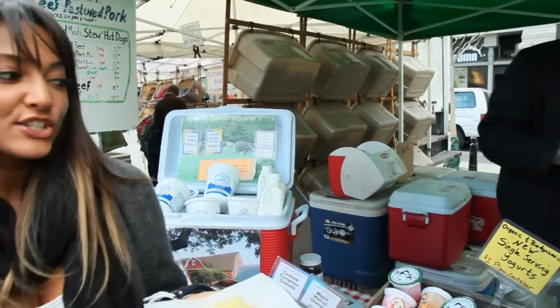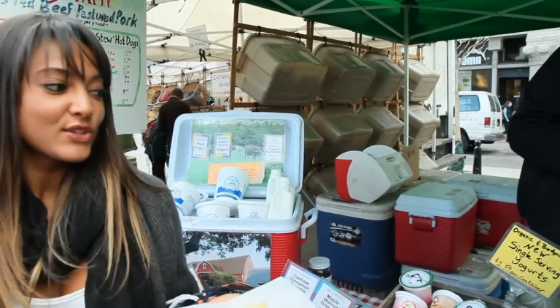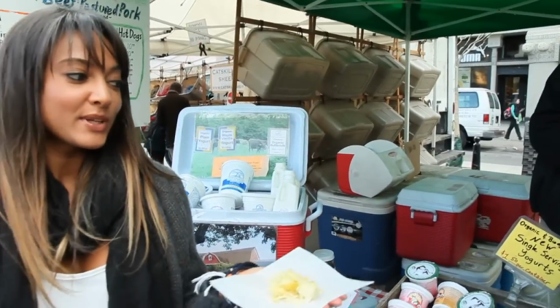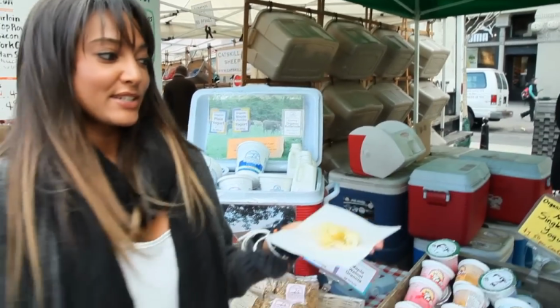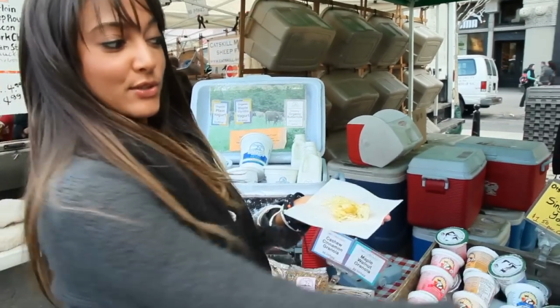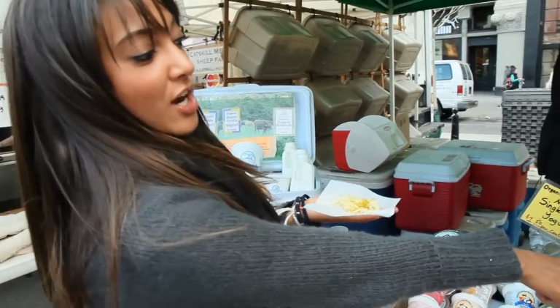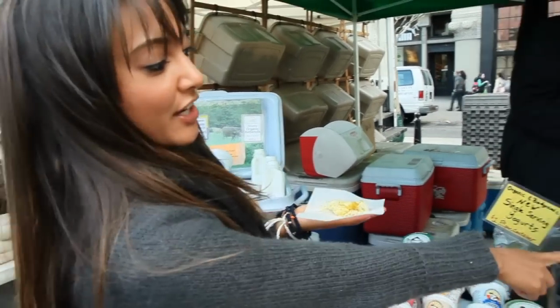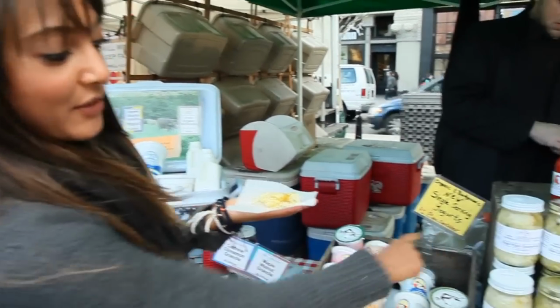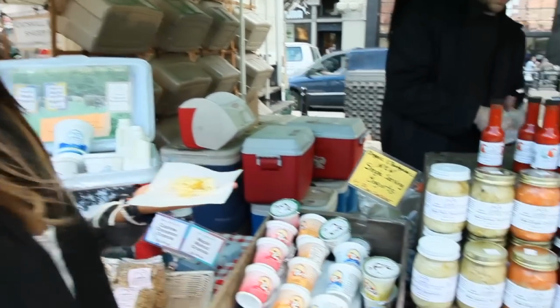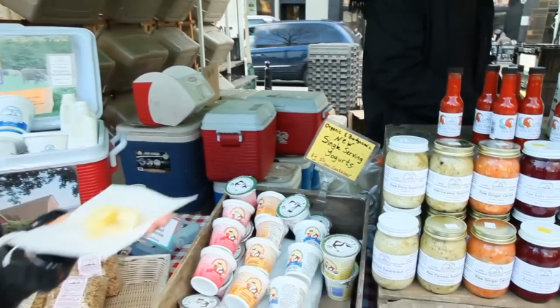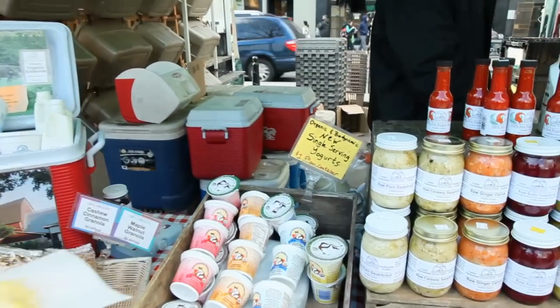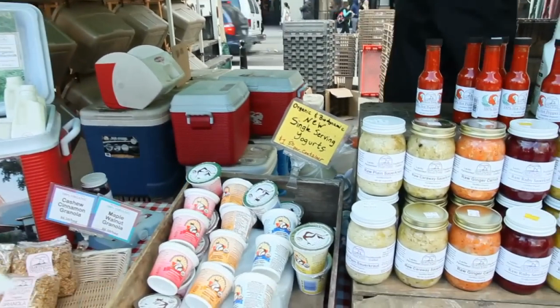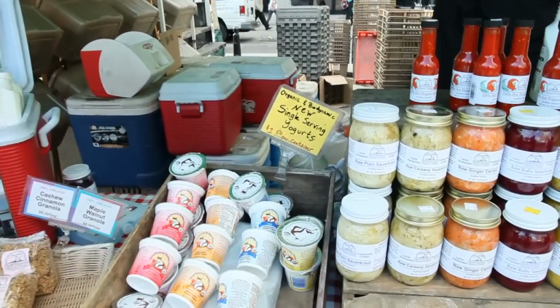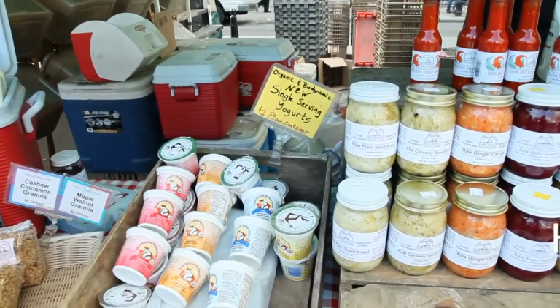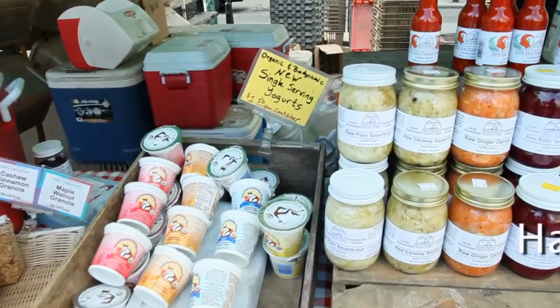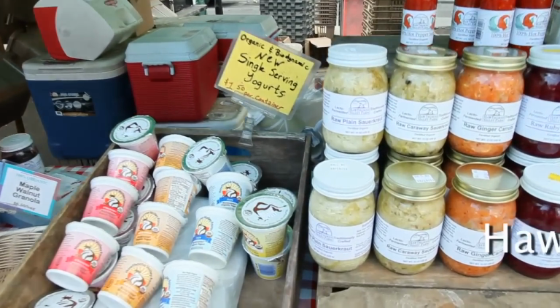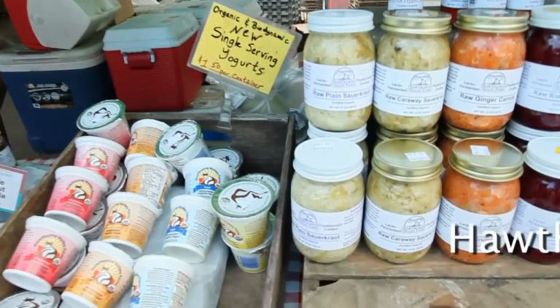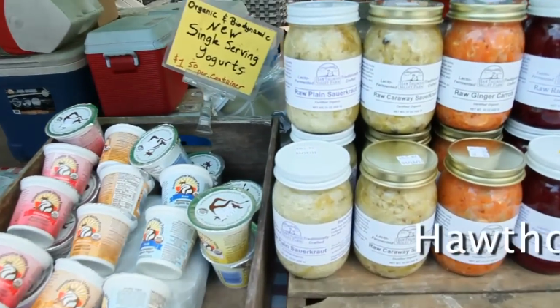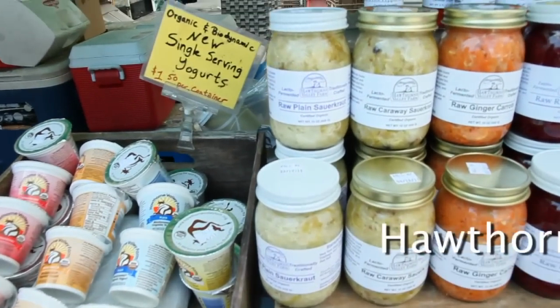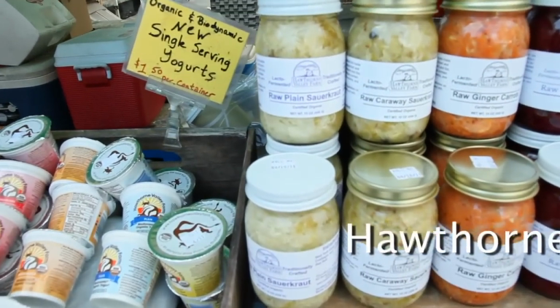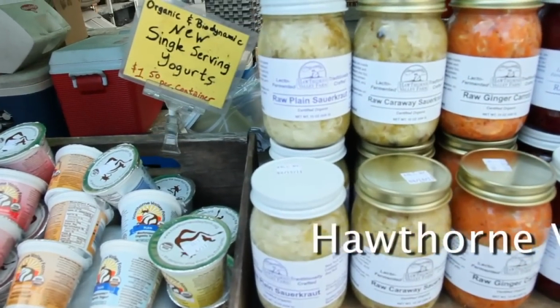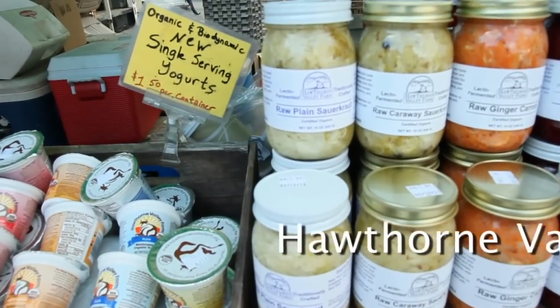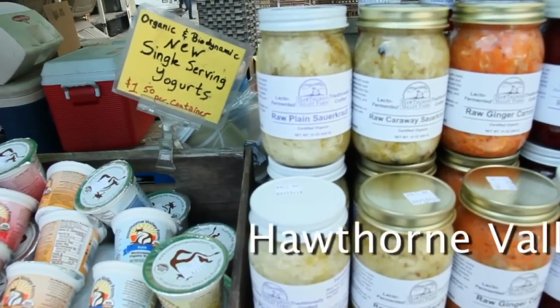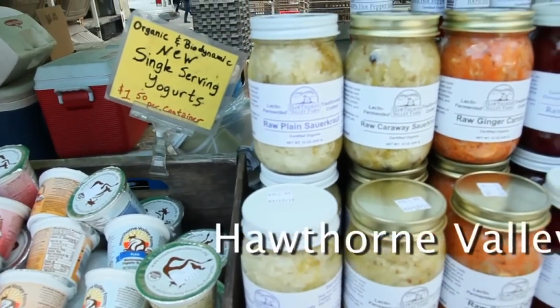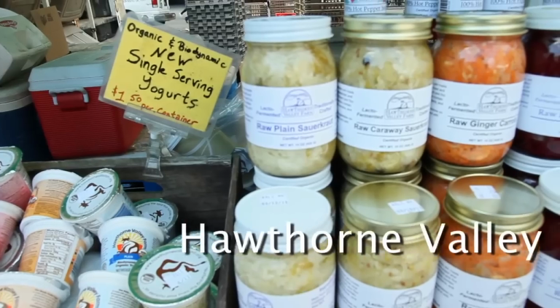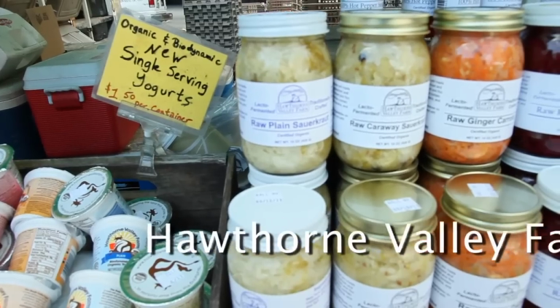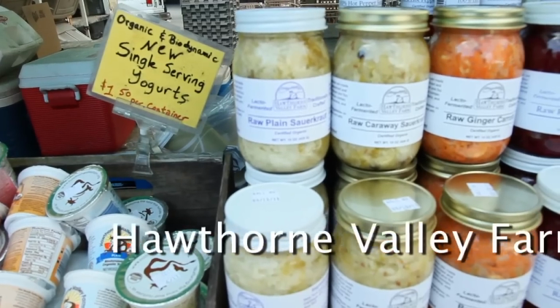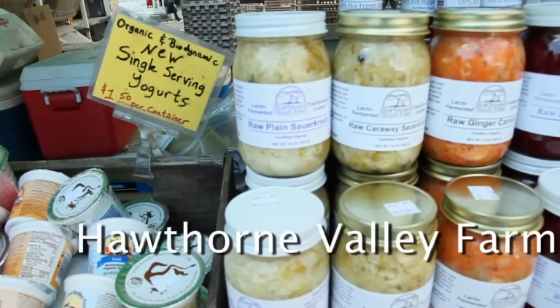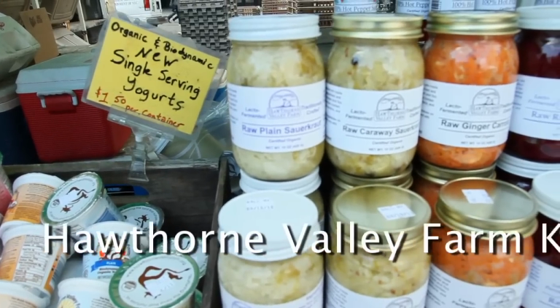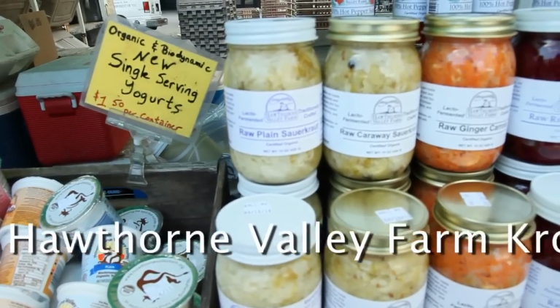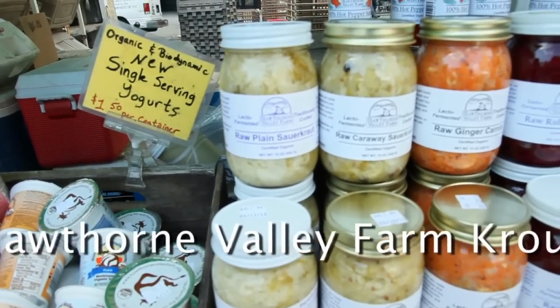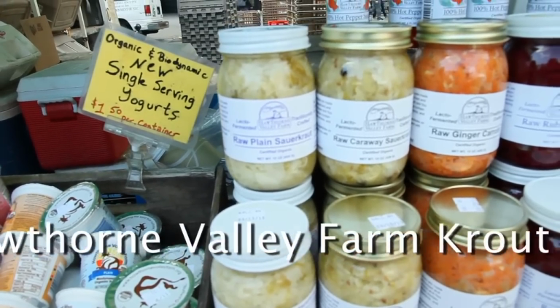This one is the raw caraway sauerkraut and they don't use vinegar. It's naturally fermented and it's raw, so it's absolutely delicious.